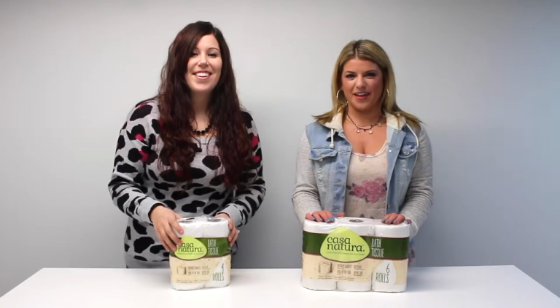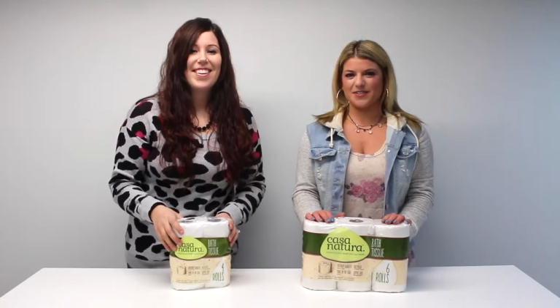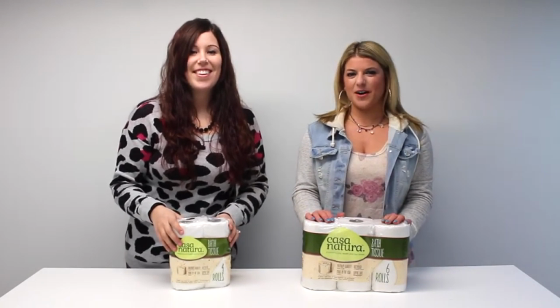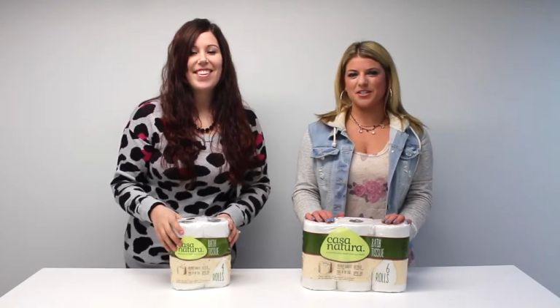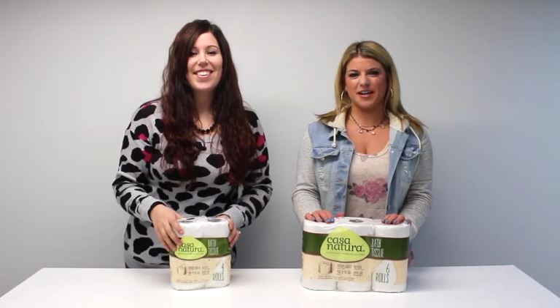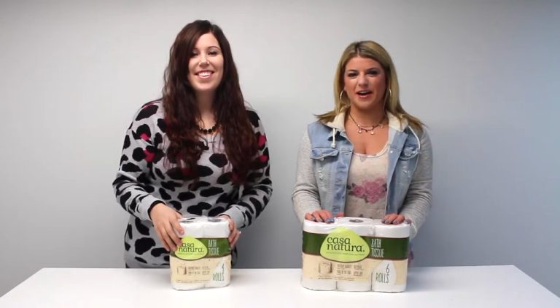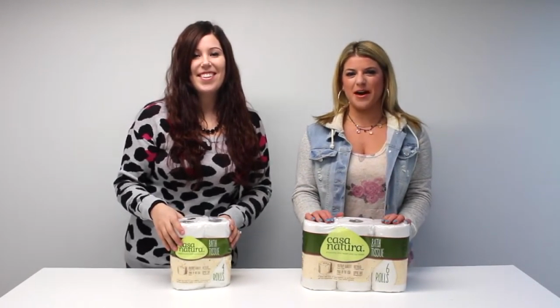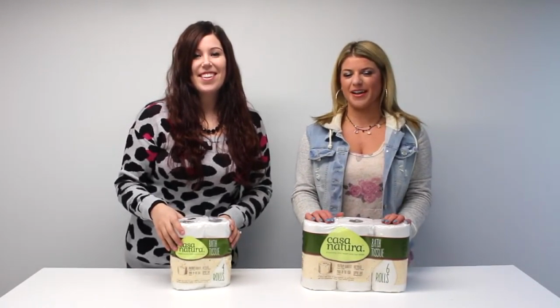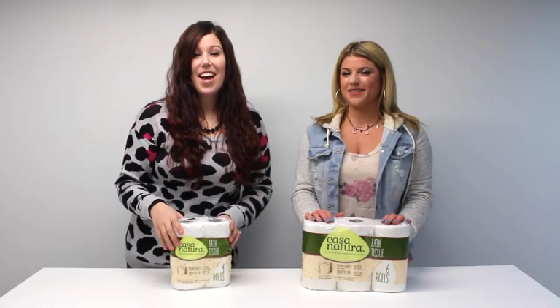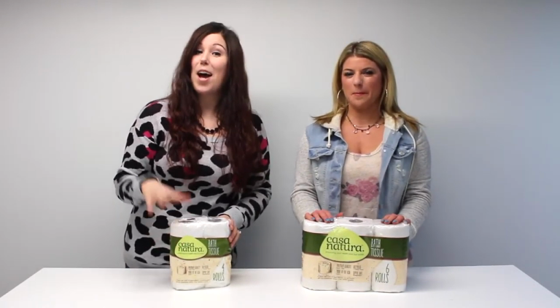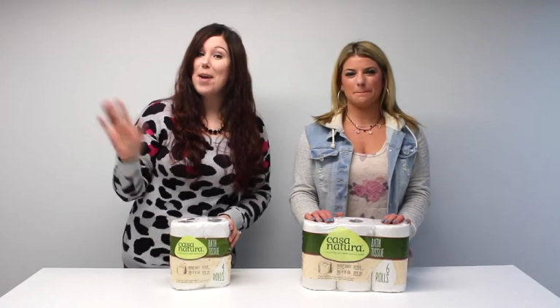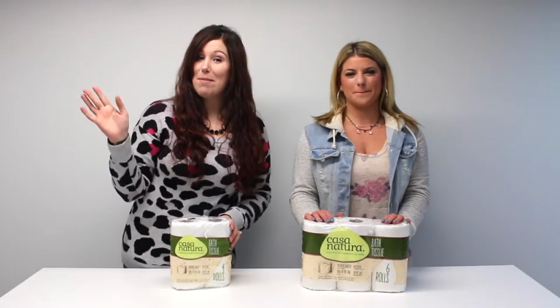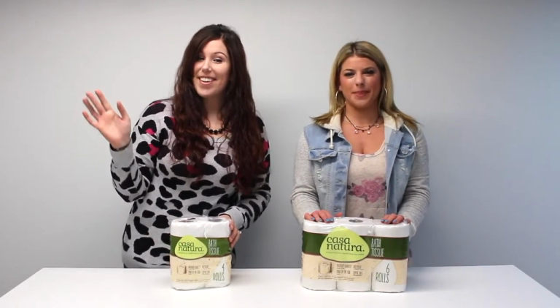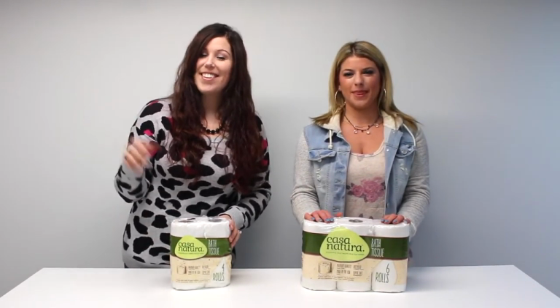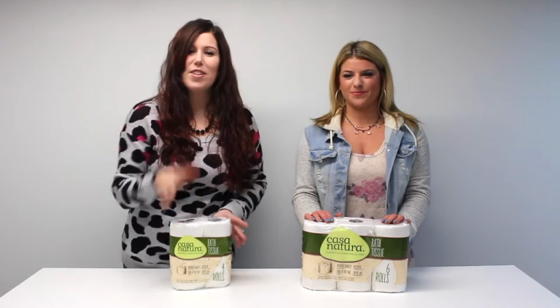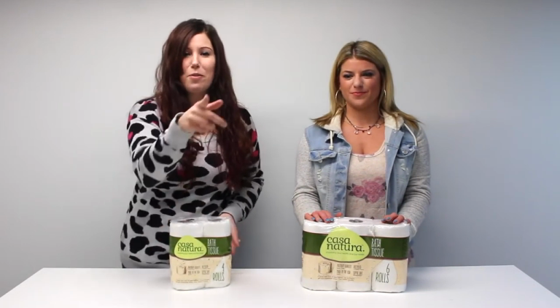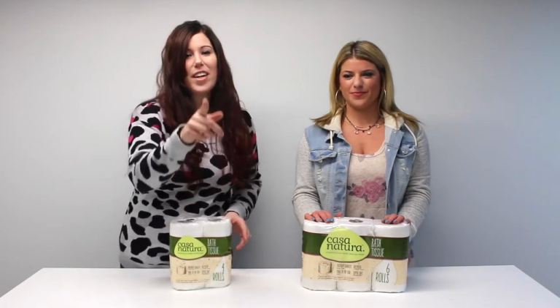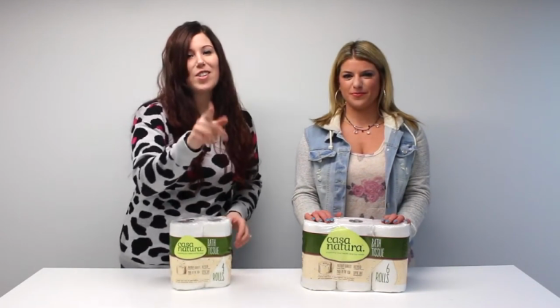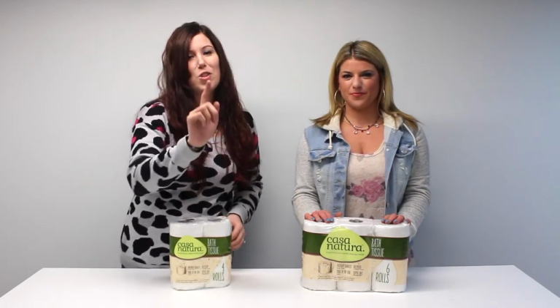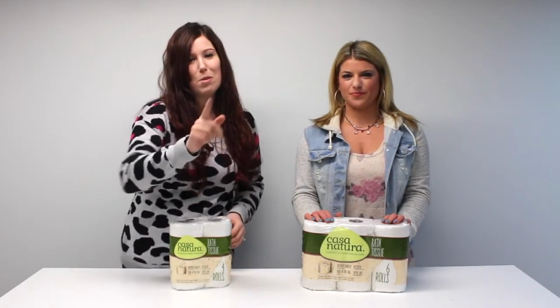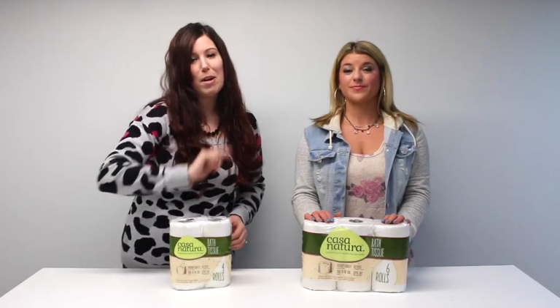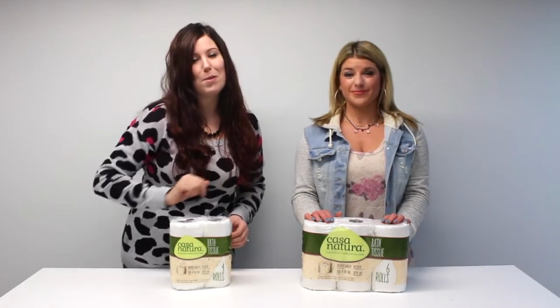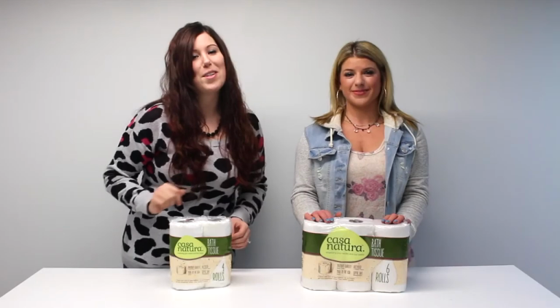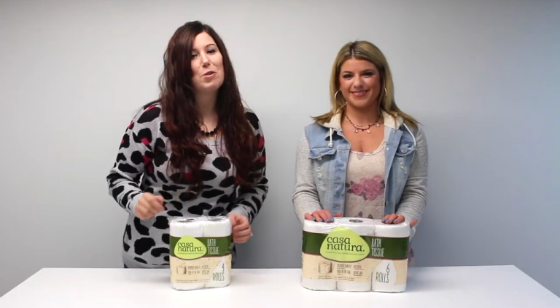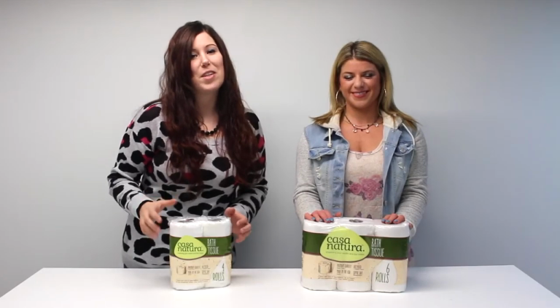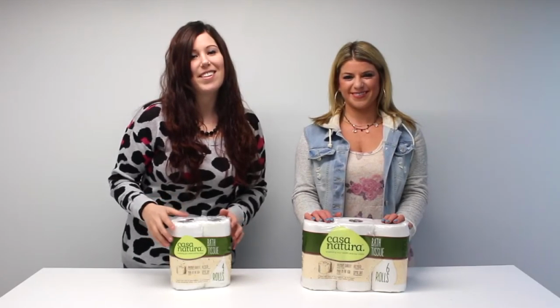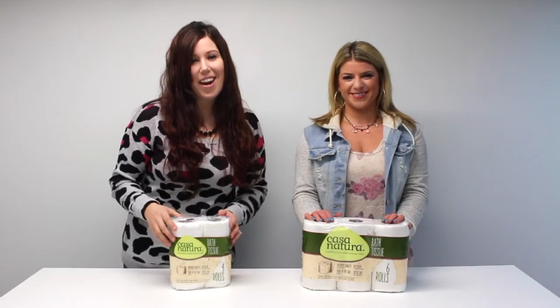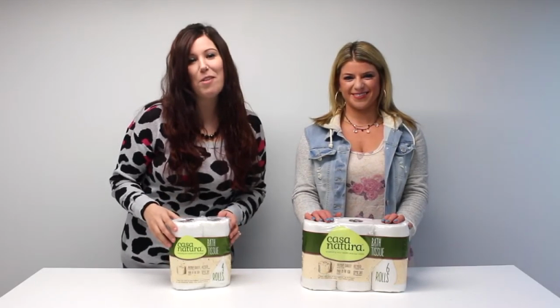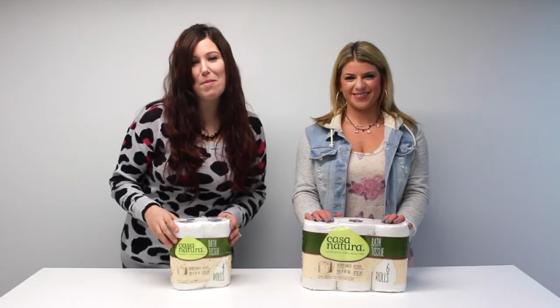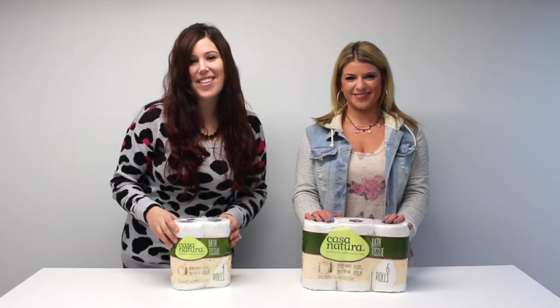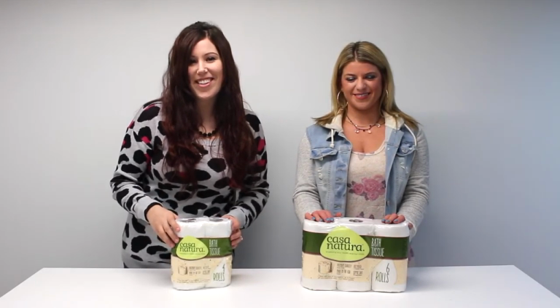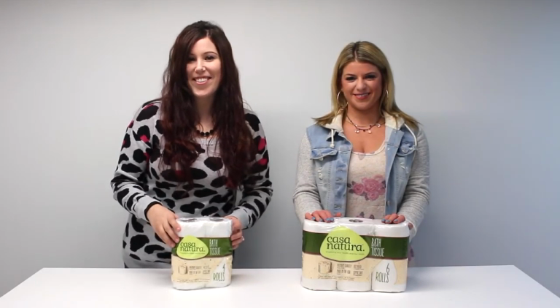Thanks for watching. I'm Ally, I'm Abby. And don't forget to subscribe to our YouTube channel at RV Parts Nation.